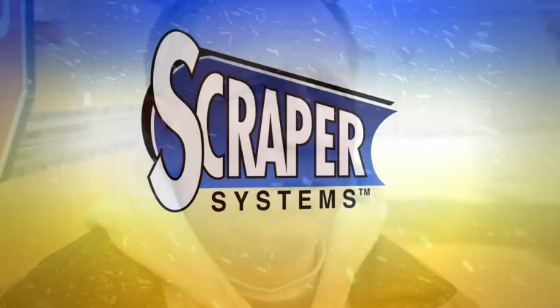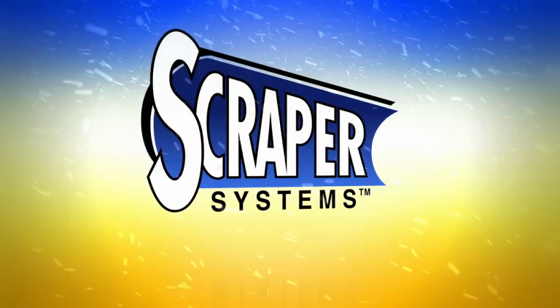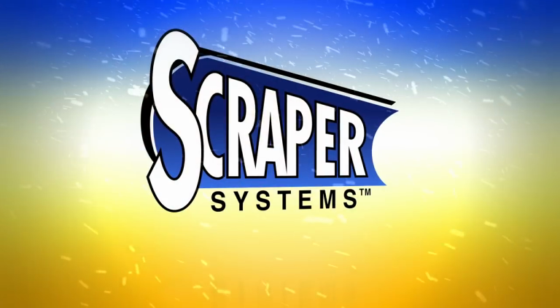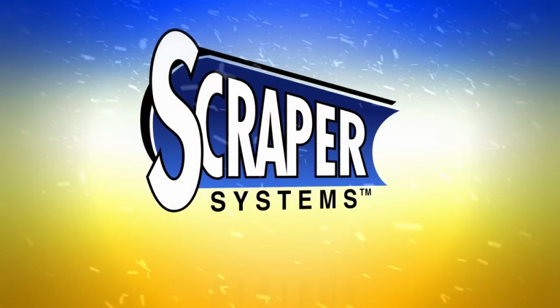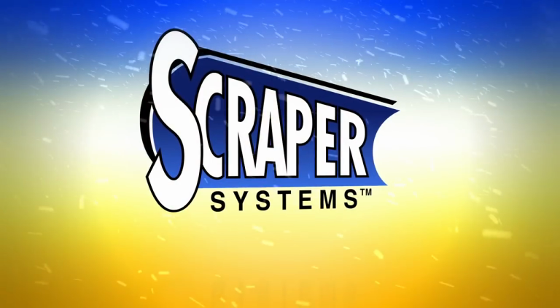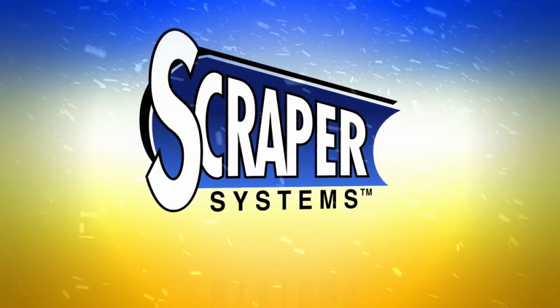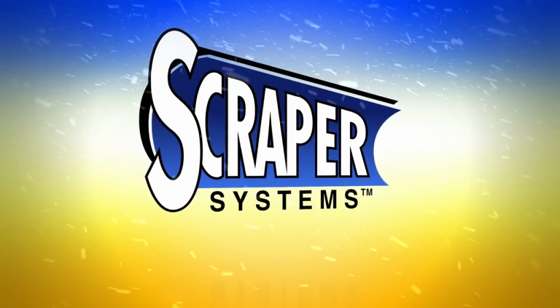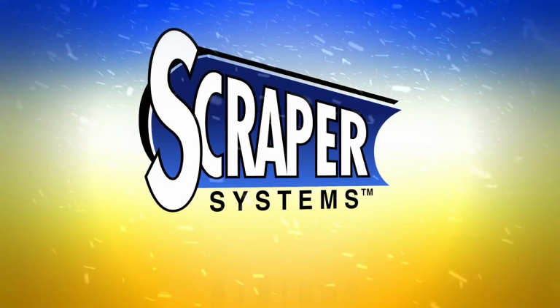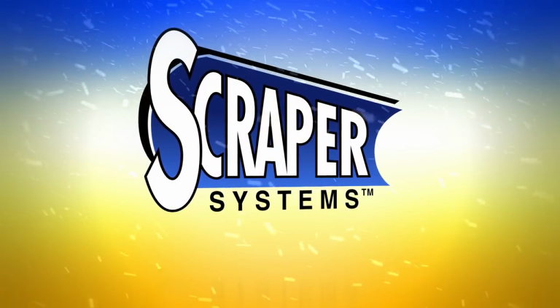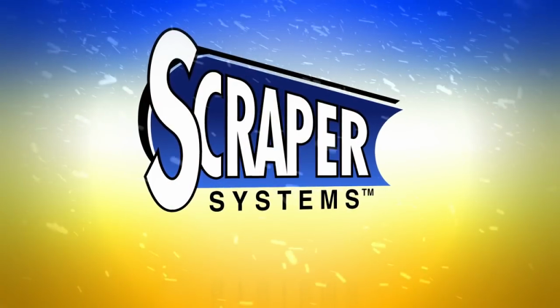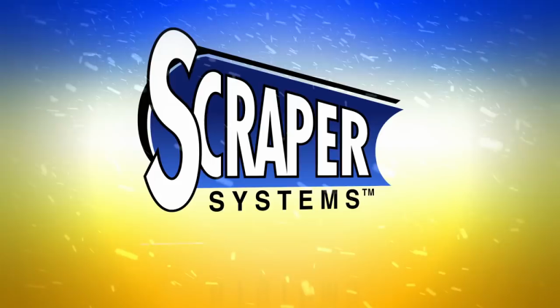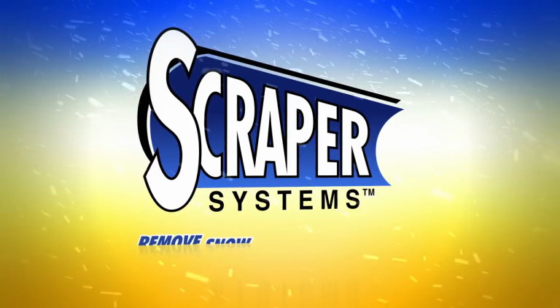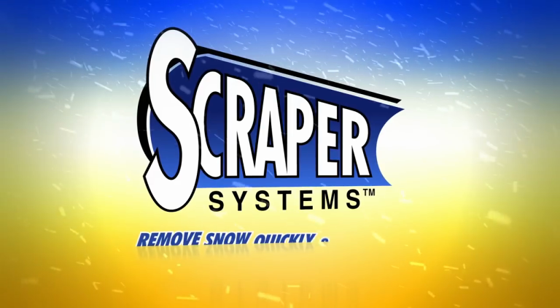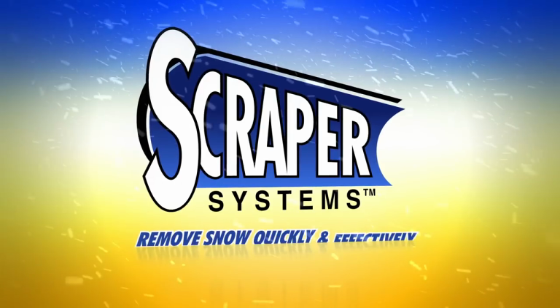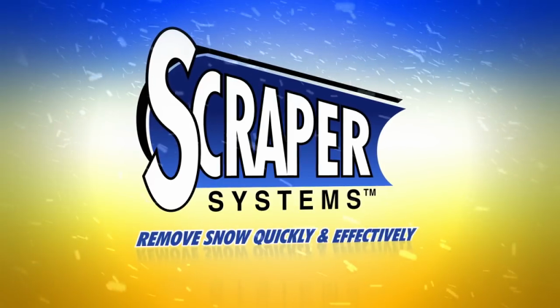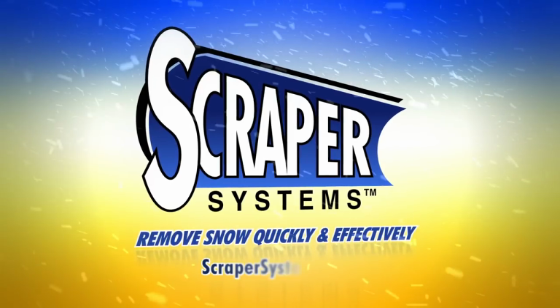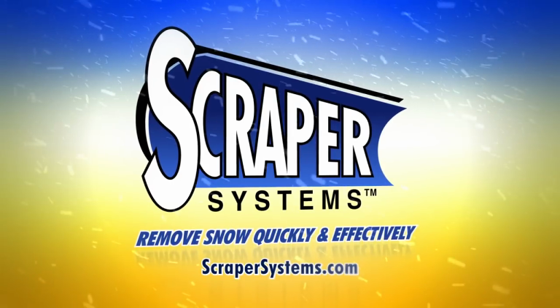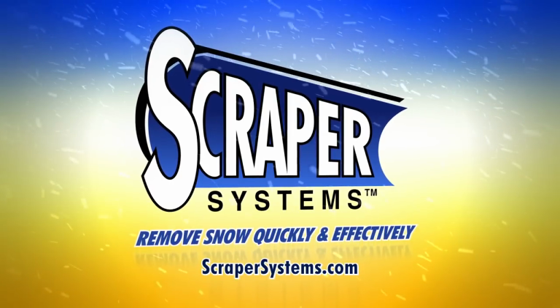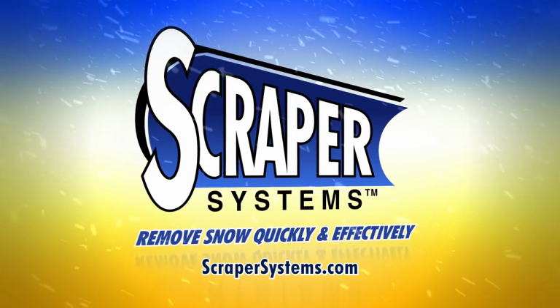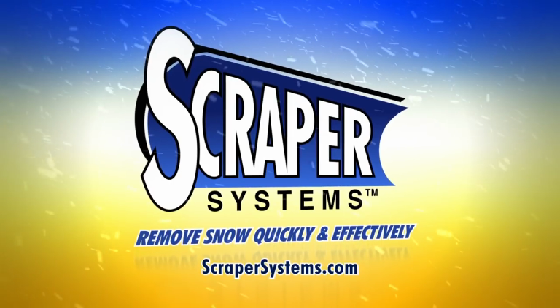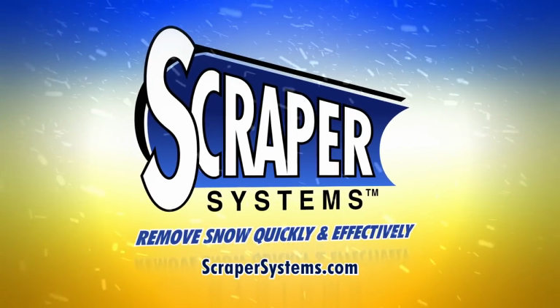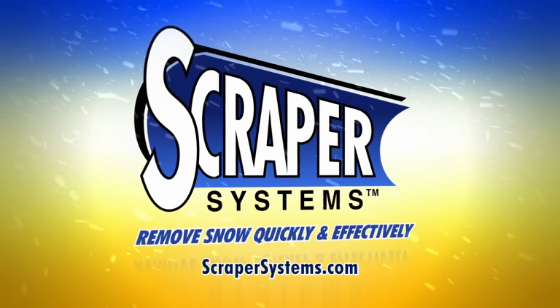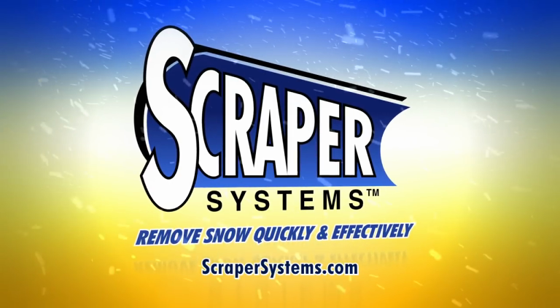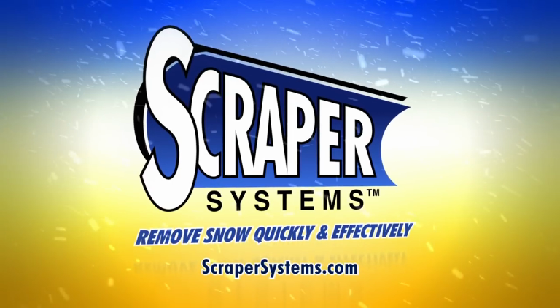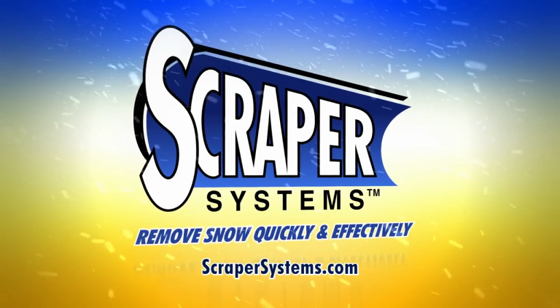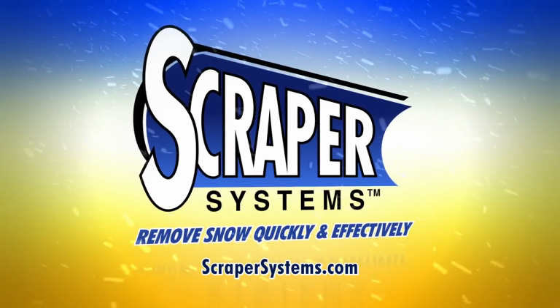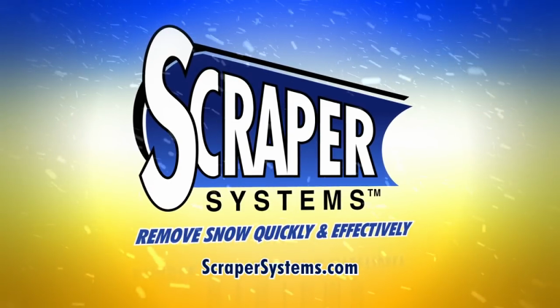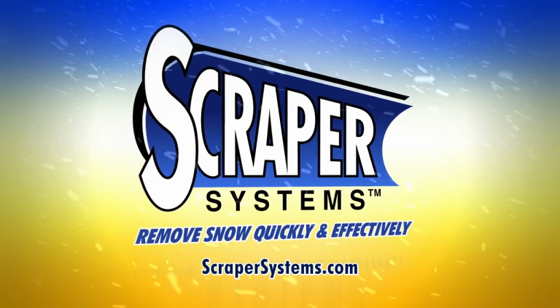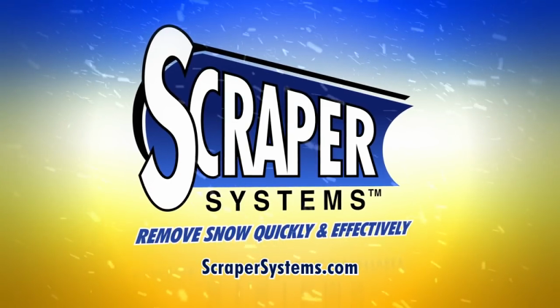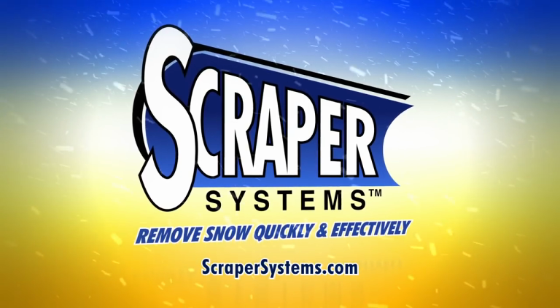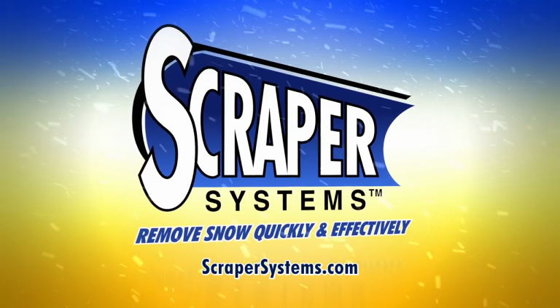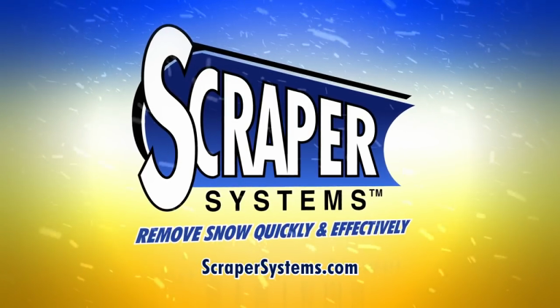Keep your fleet on the road all winter long. Contact Scraper Systems today and protect your bottom line.